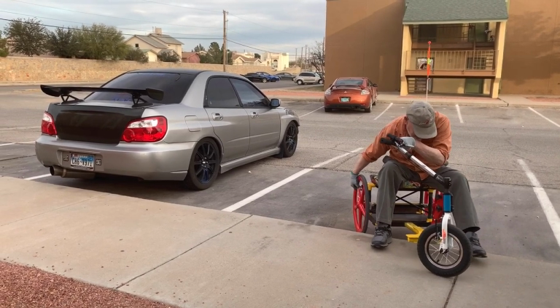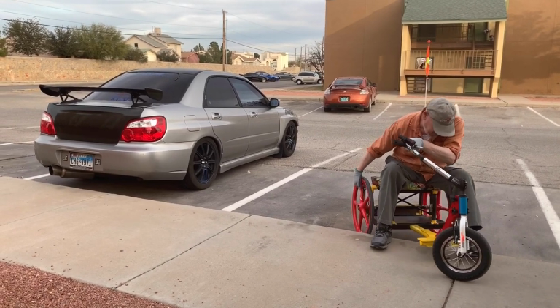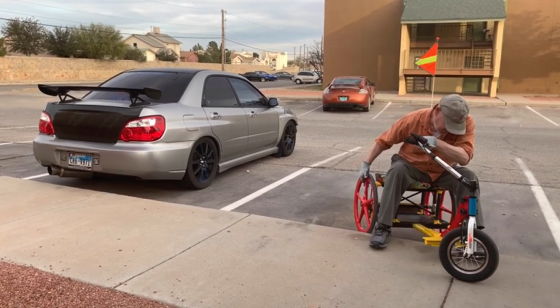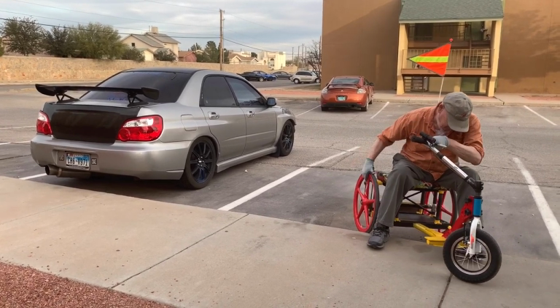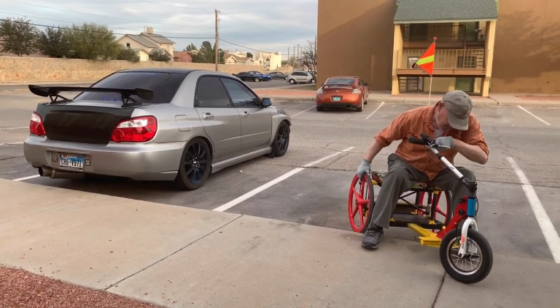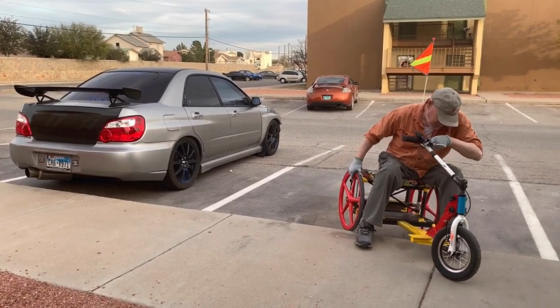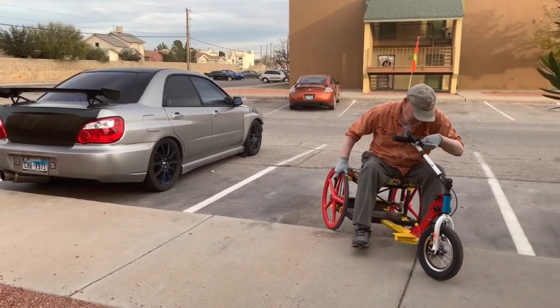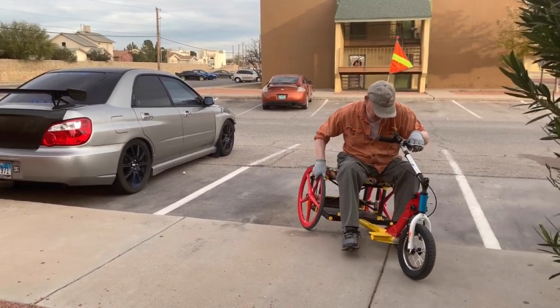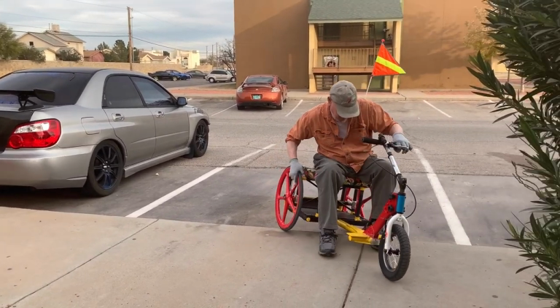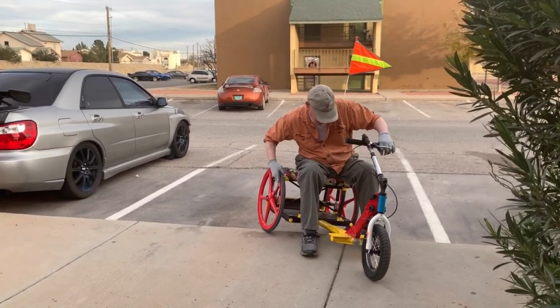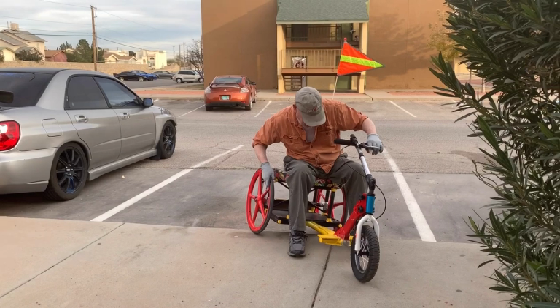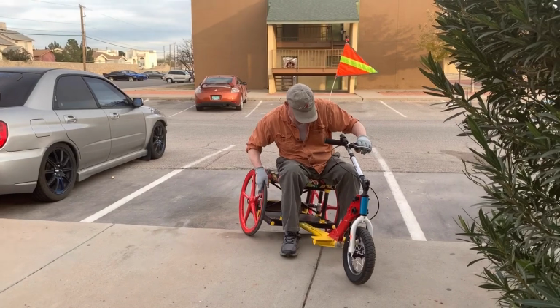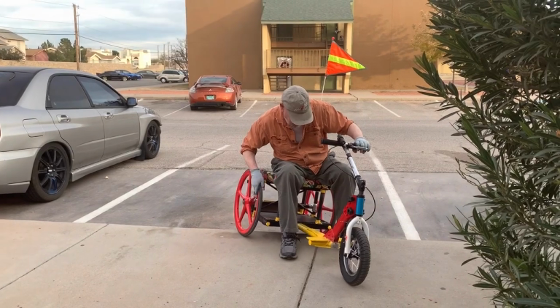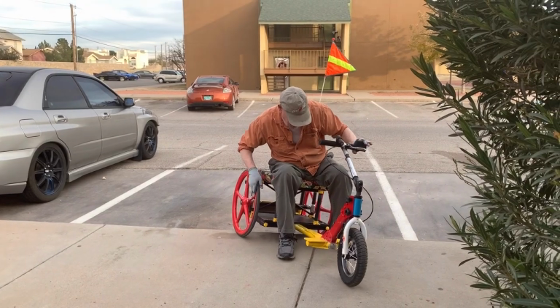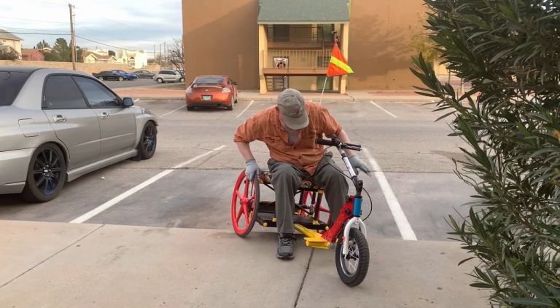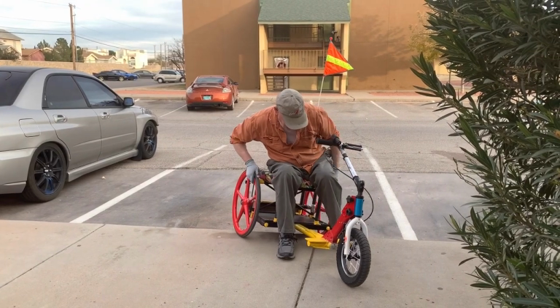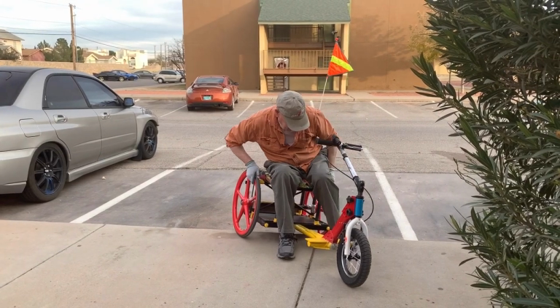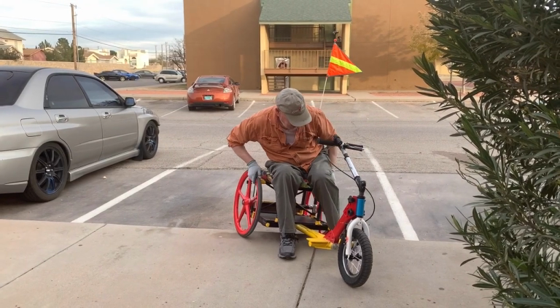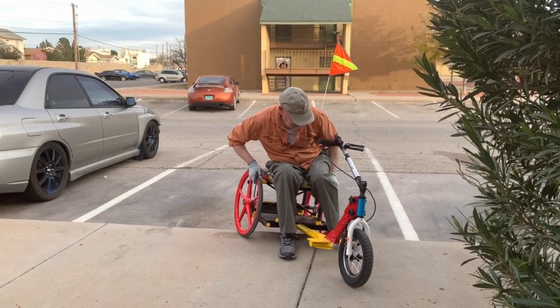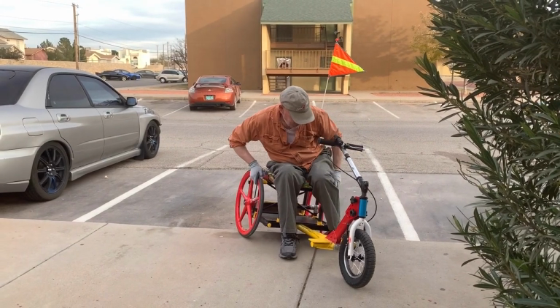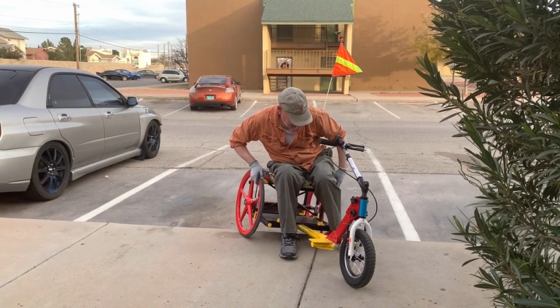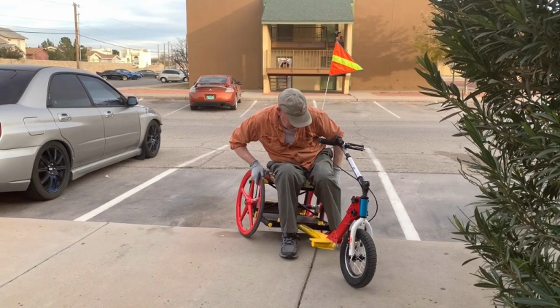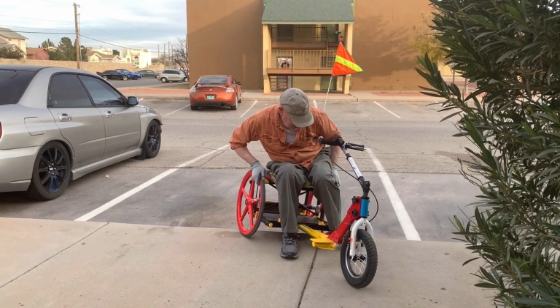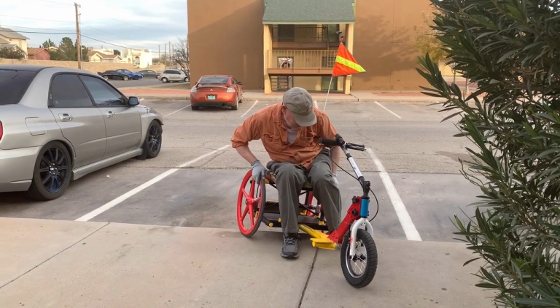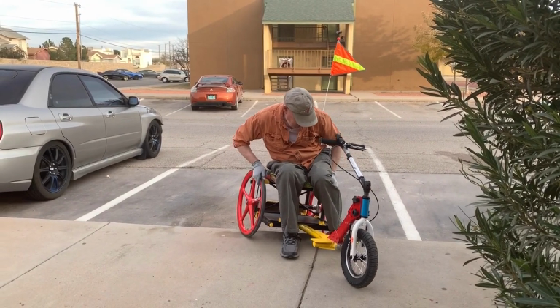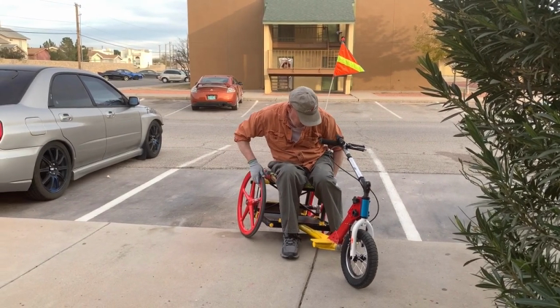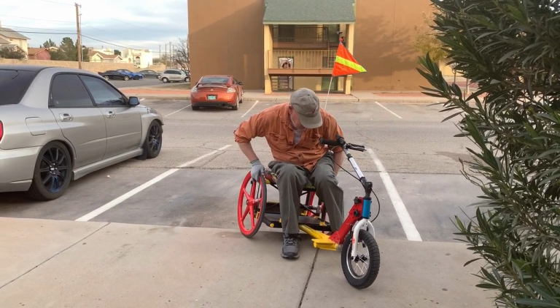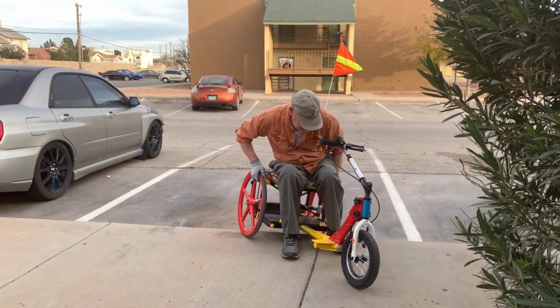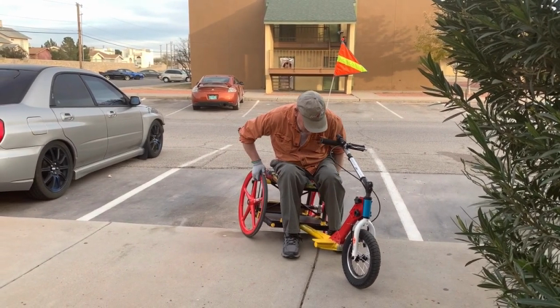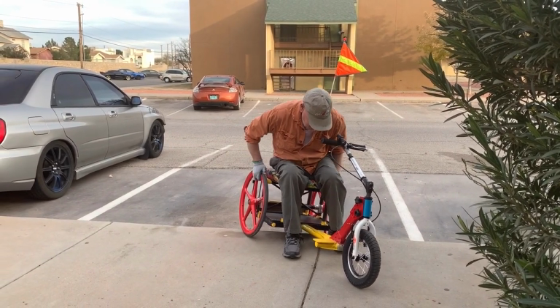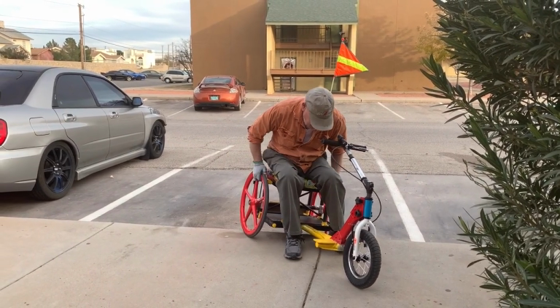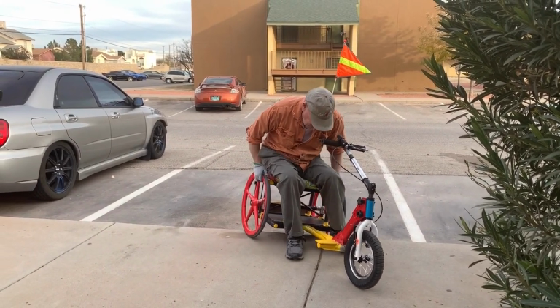The one-inch hard rubber tires don't grab the edge of the curb. This will be a lot easier with pneumatic tires.